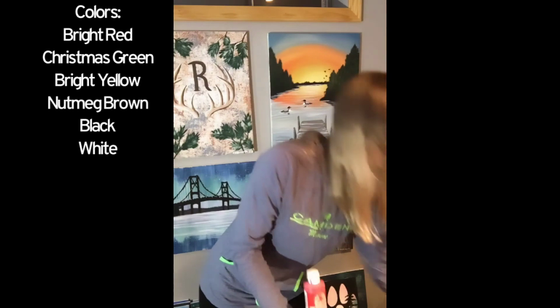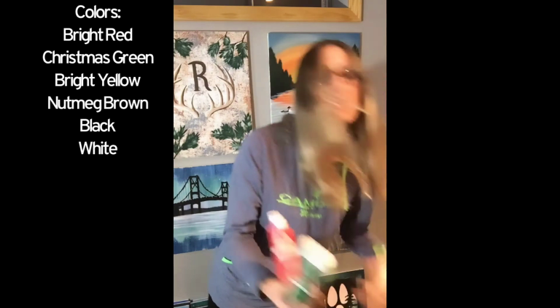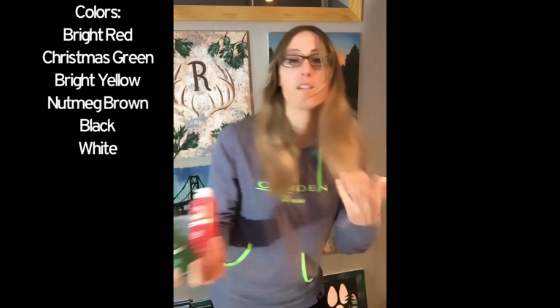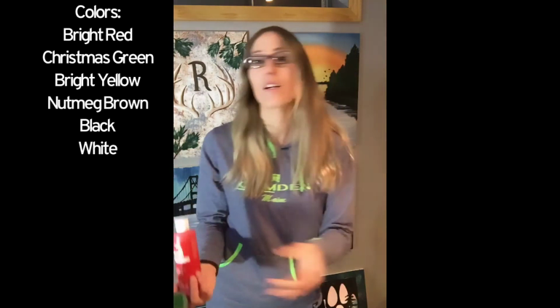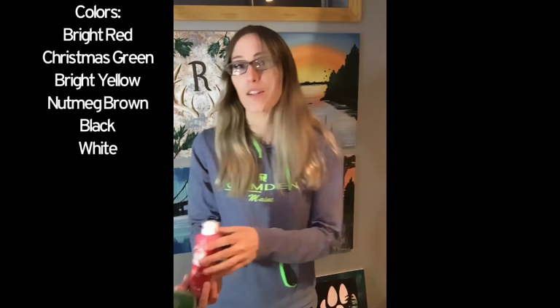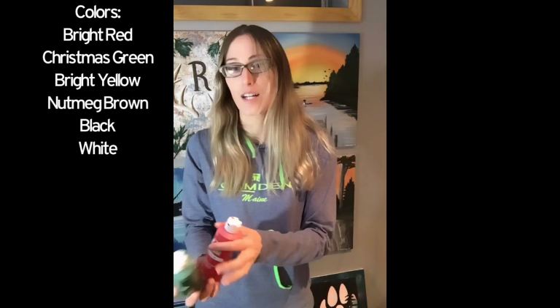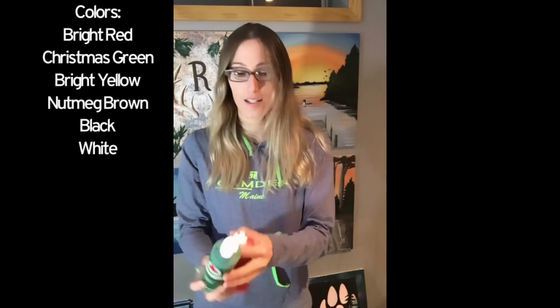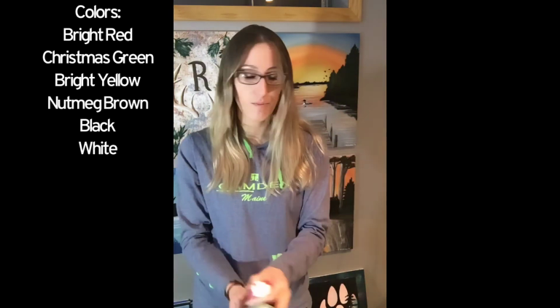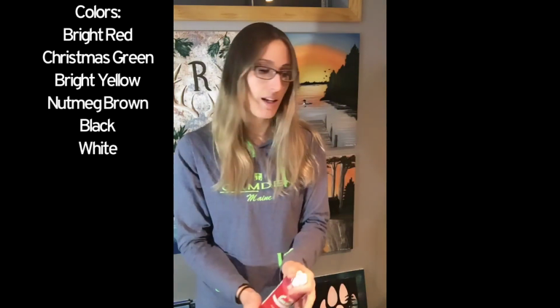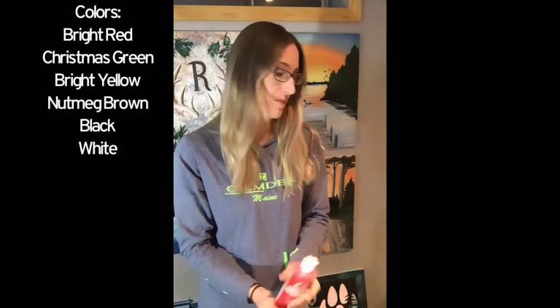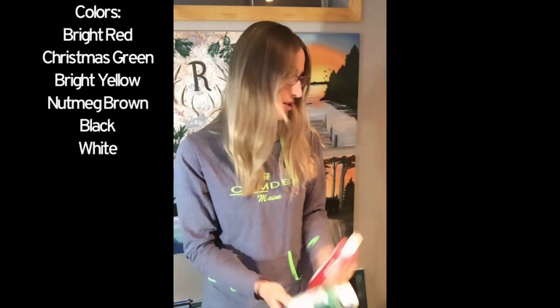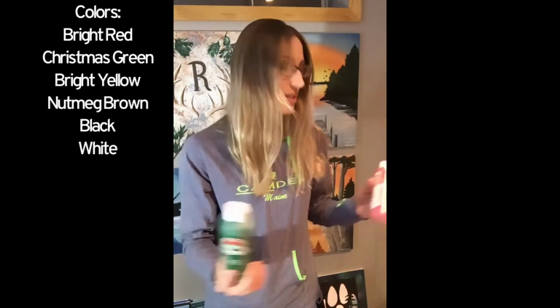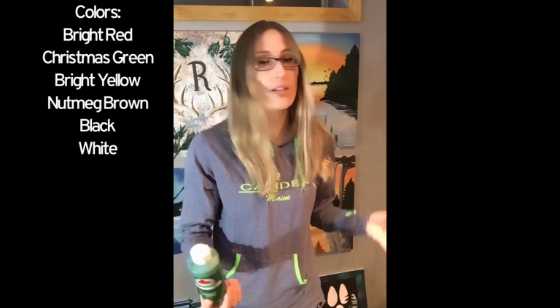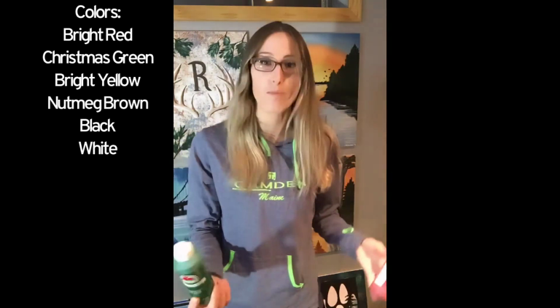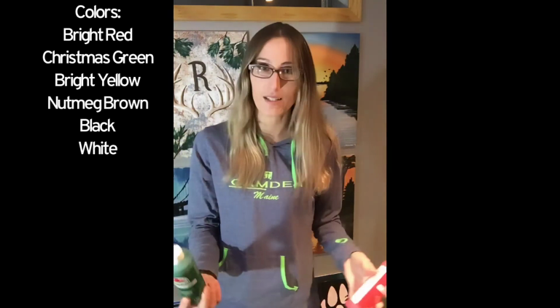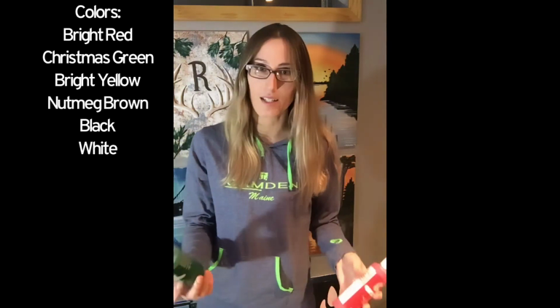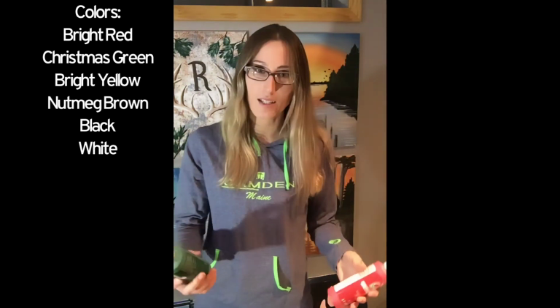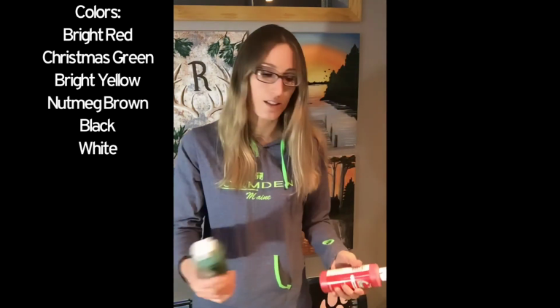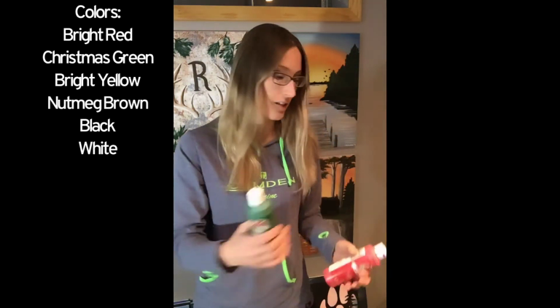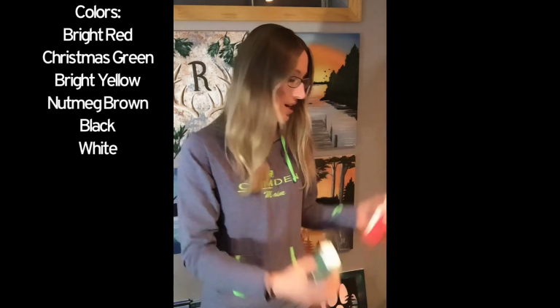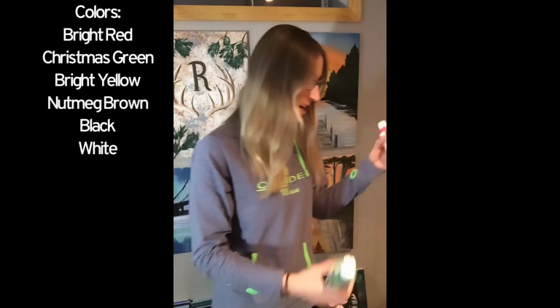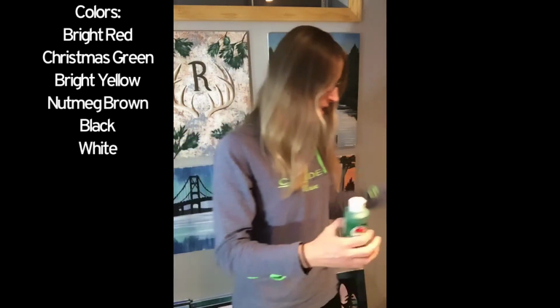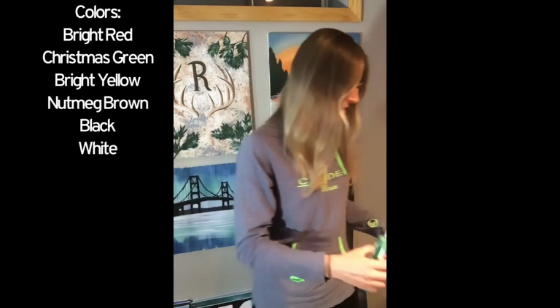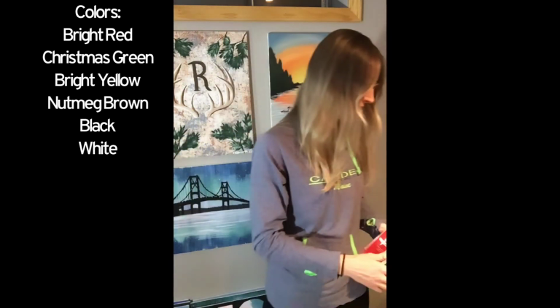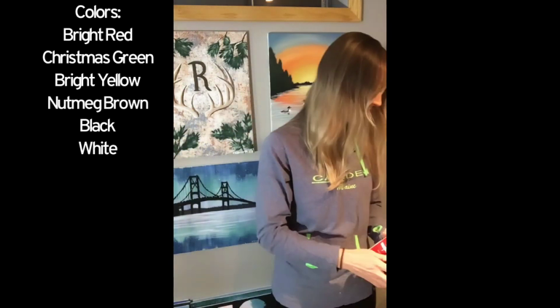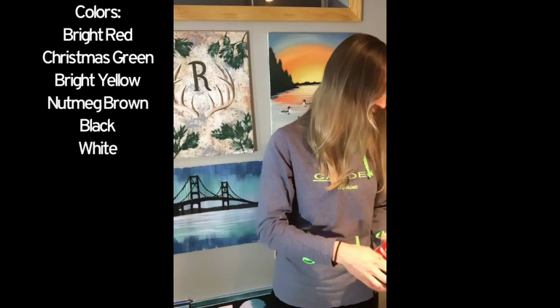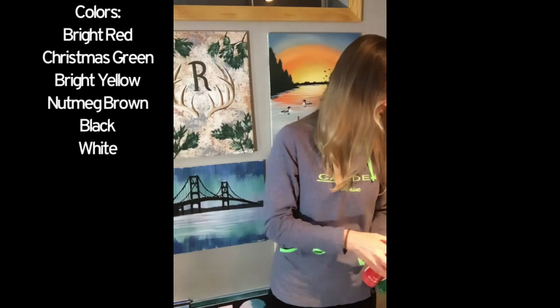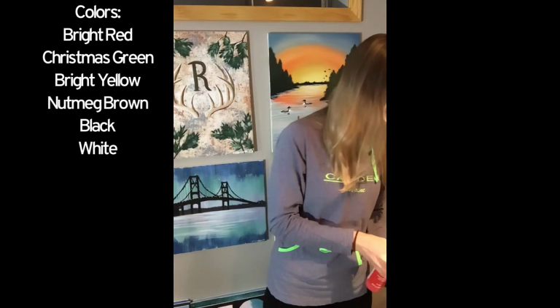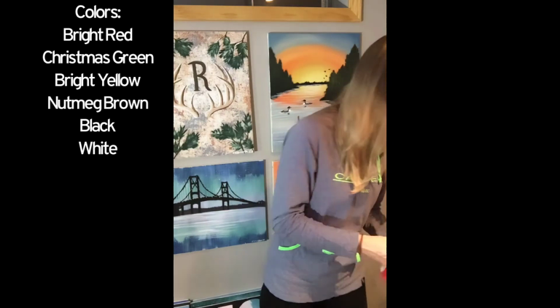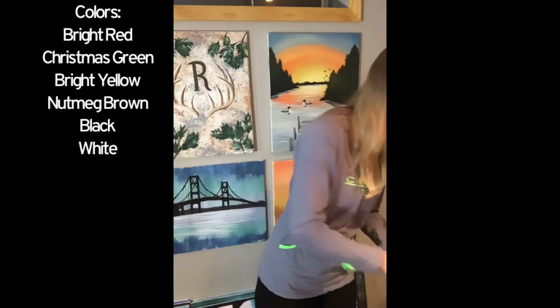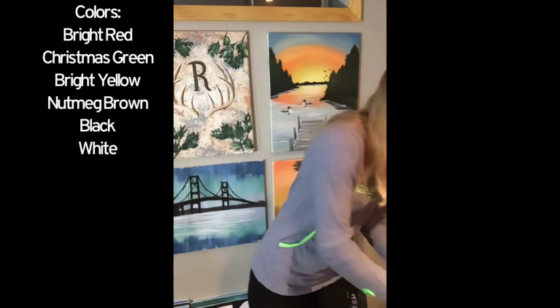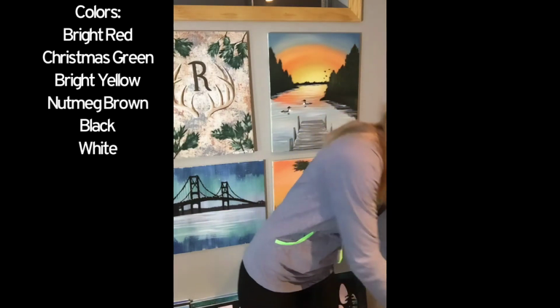You can use other kinds of paint, but you just need those basic colors — green, red, brown, yellow, white, and black.